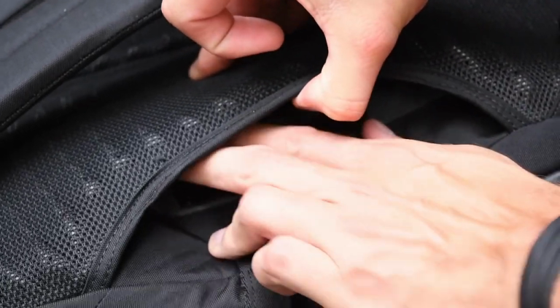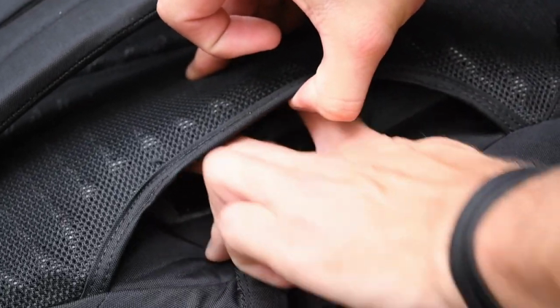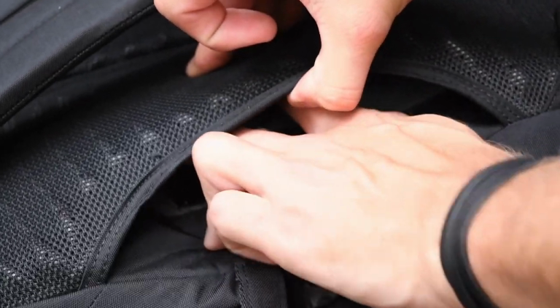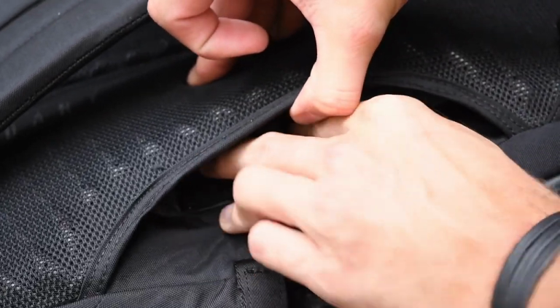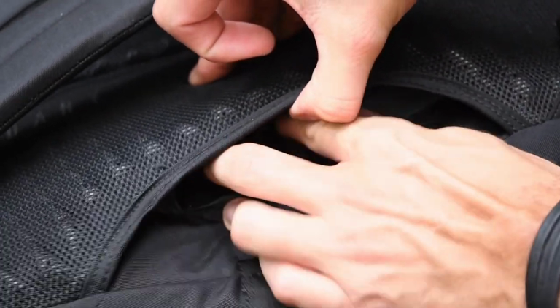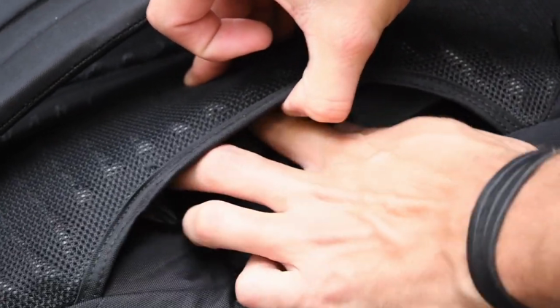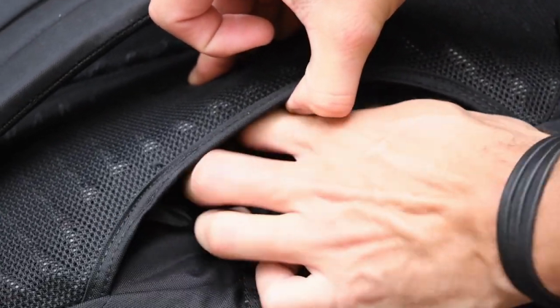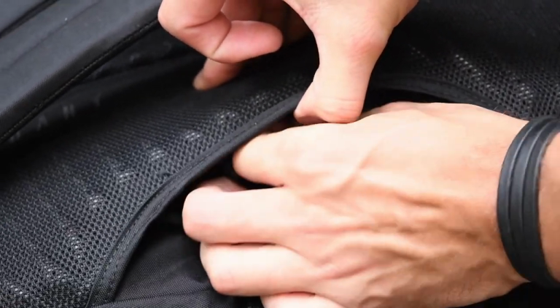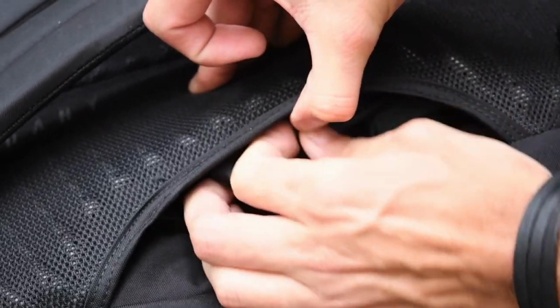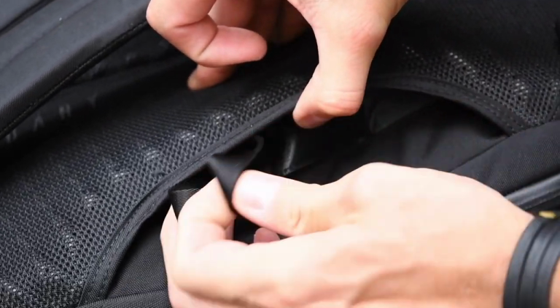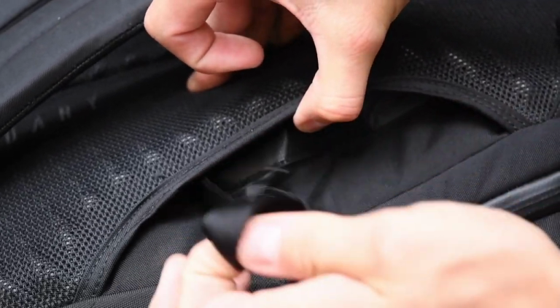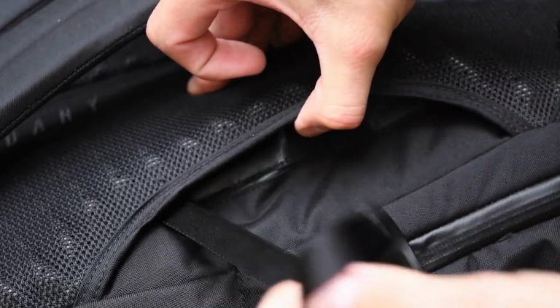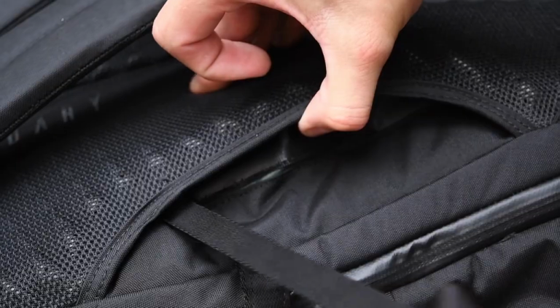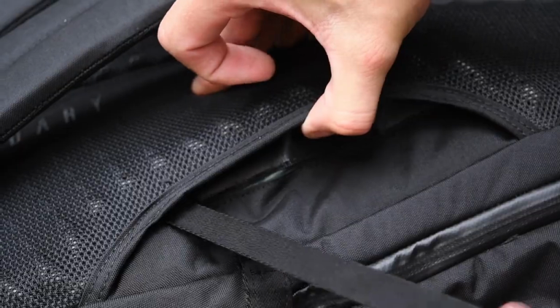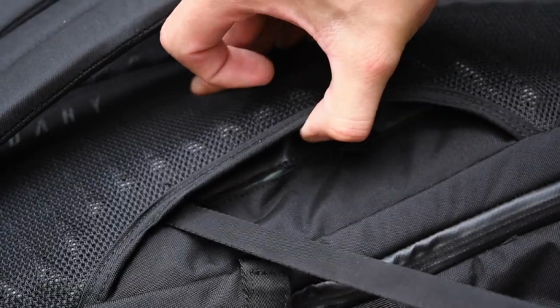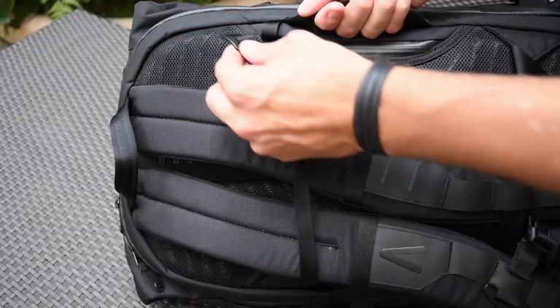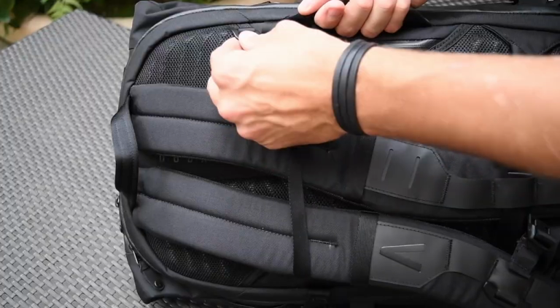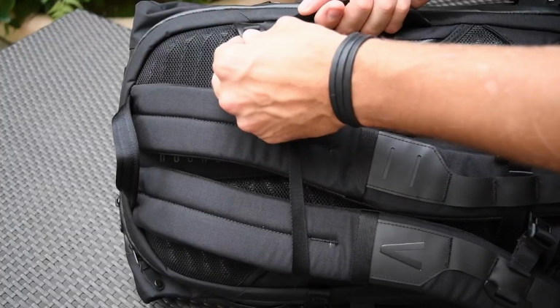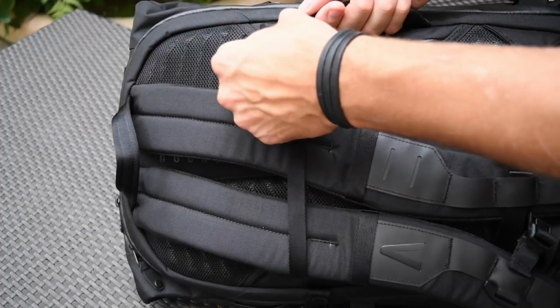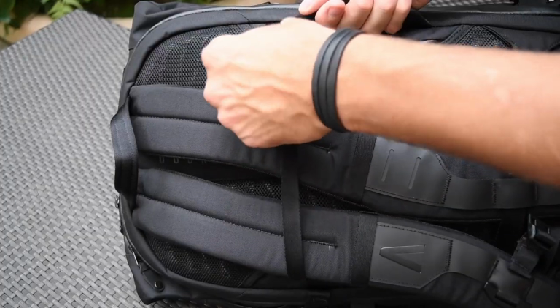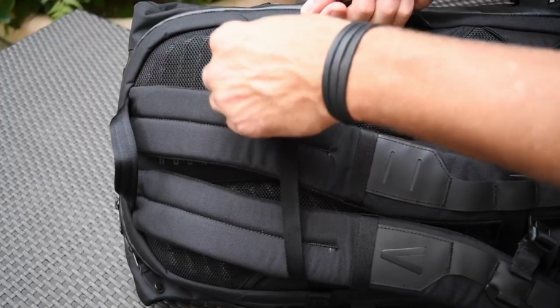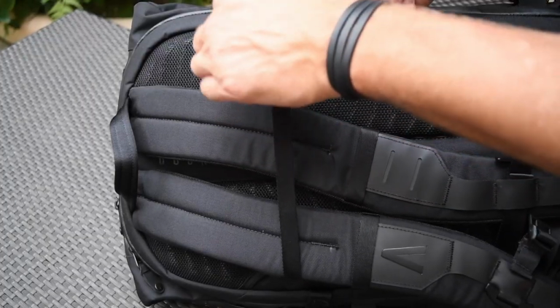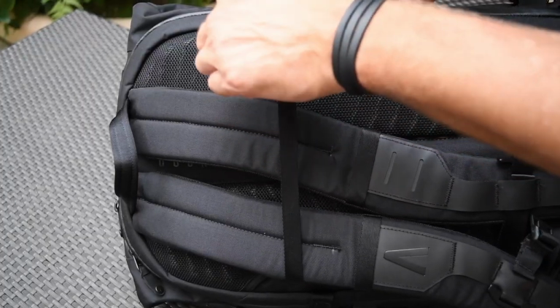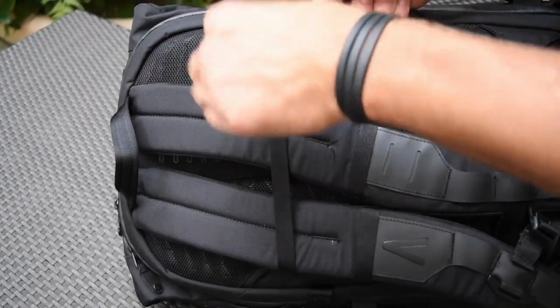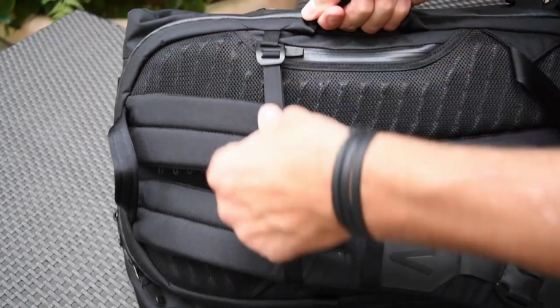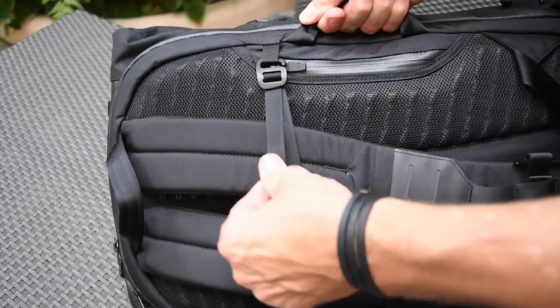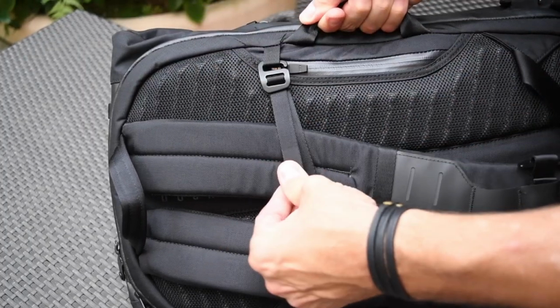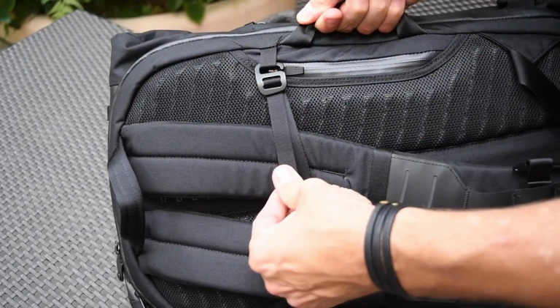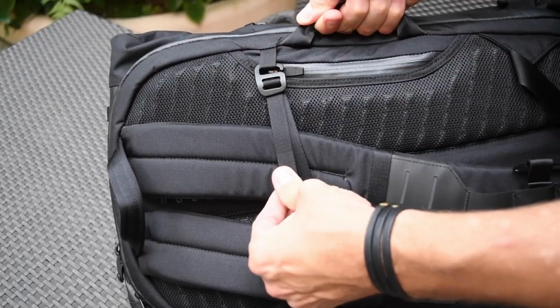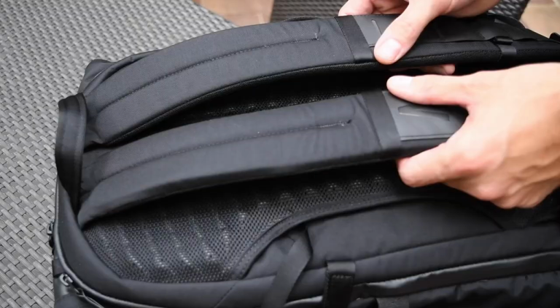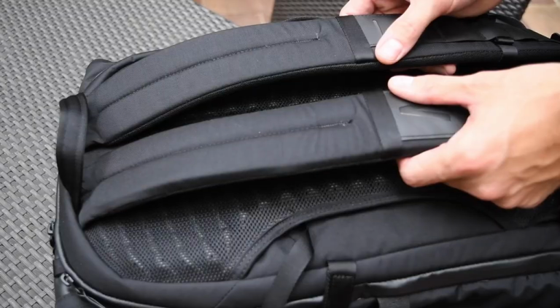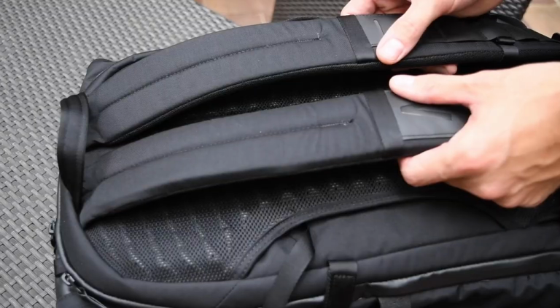Now let's look at the back of the Errant. We've also redesigned the luggage pass-through strap — it's now in a separate compartment so you still have access to your hidden passport pocket.